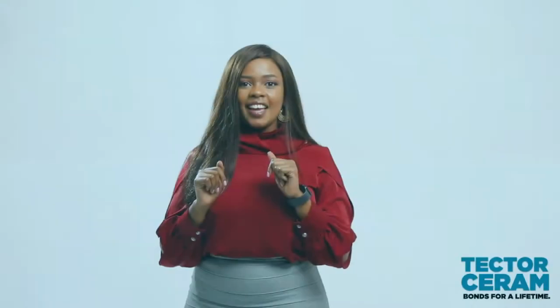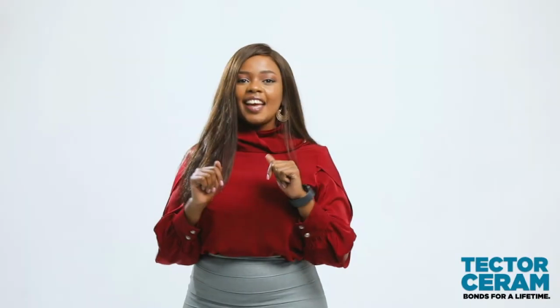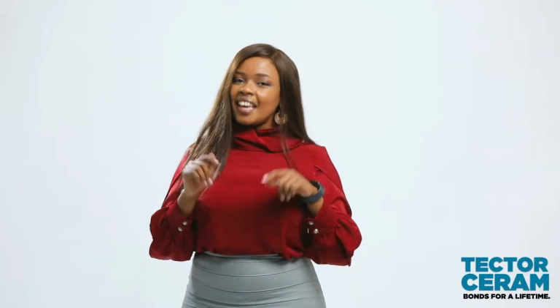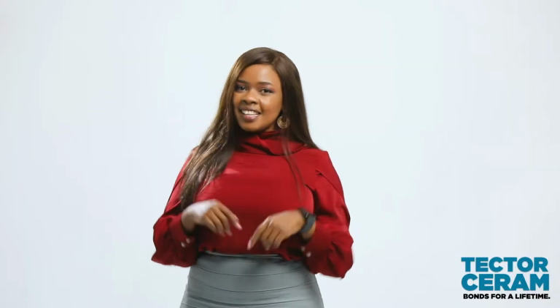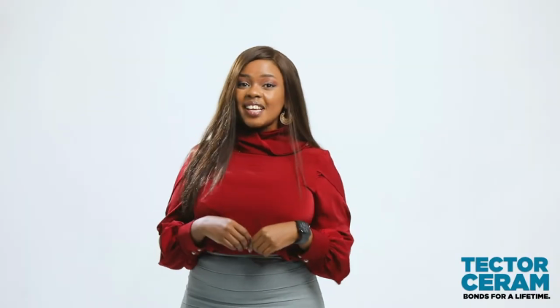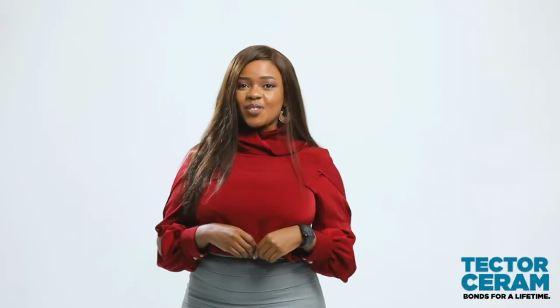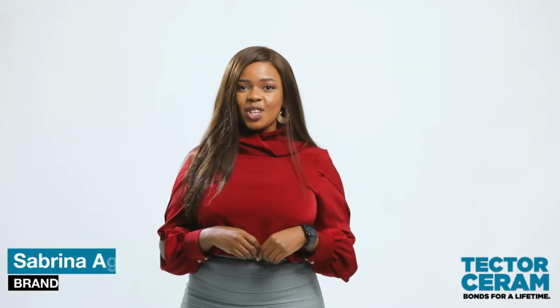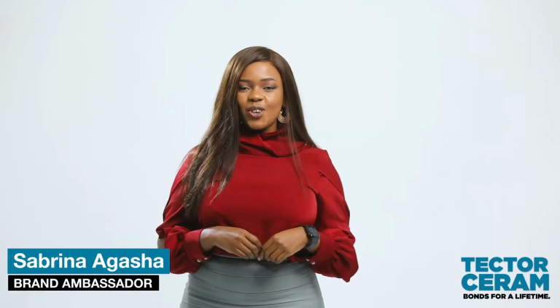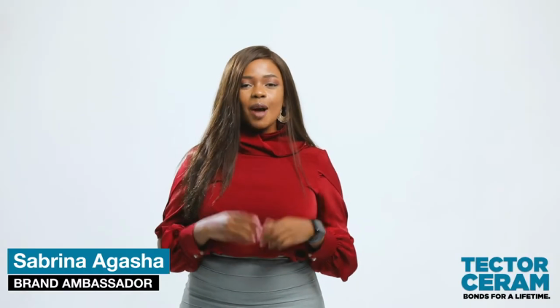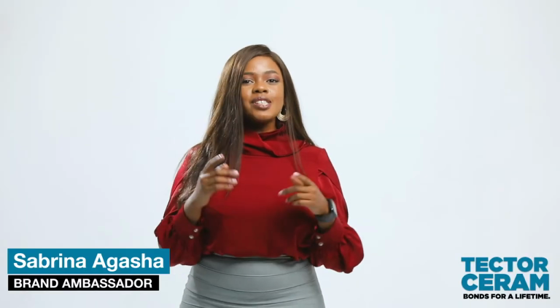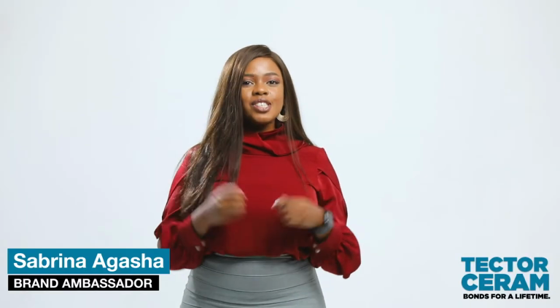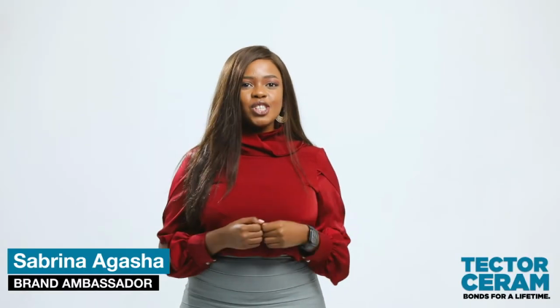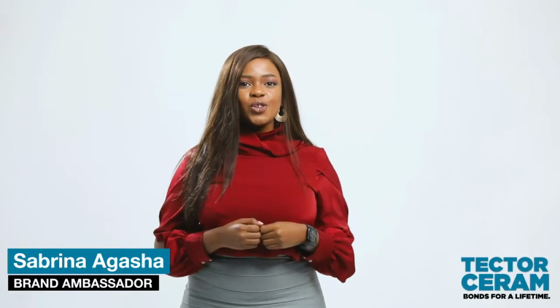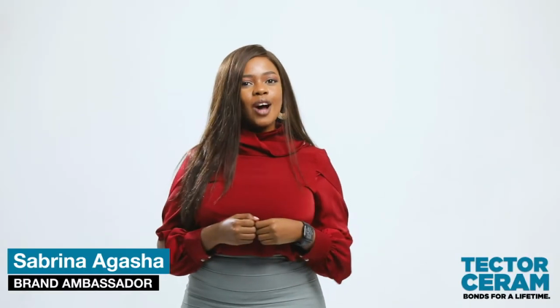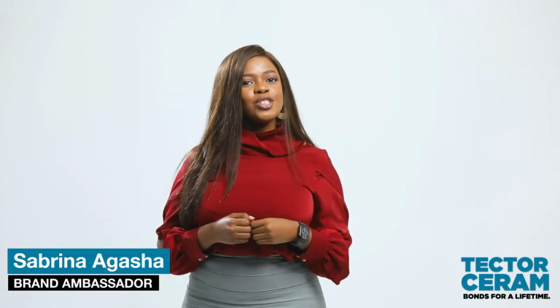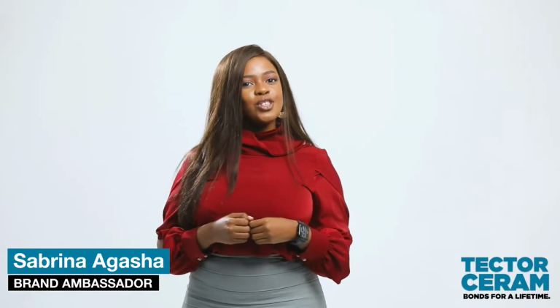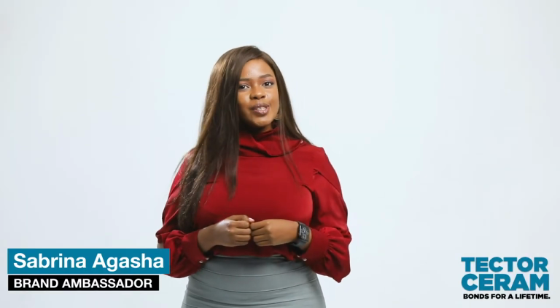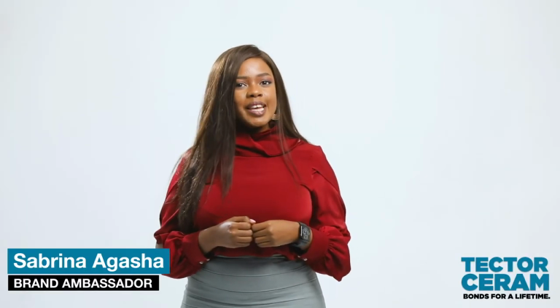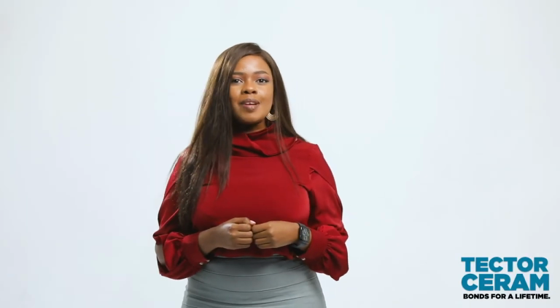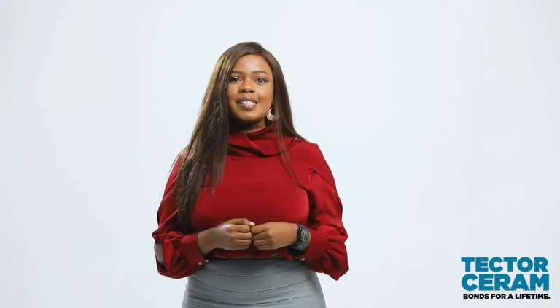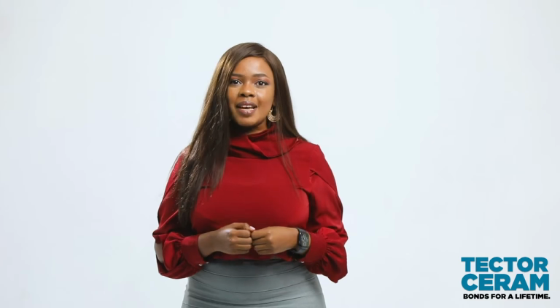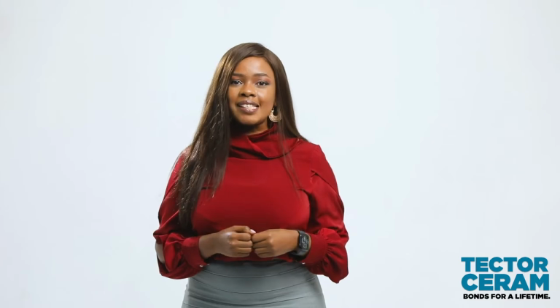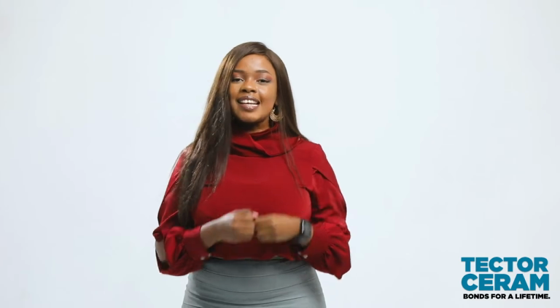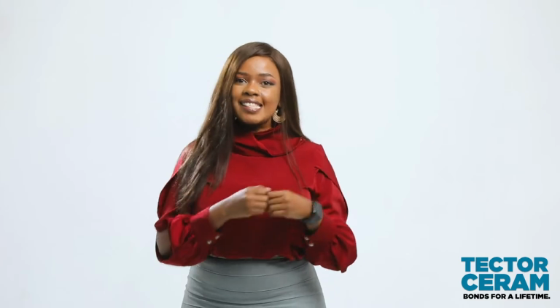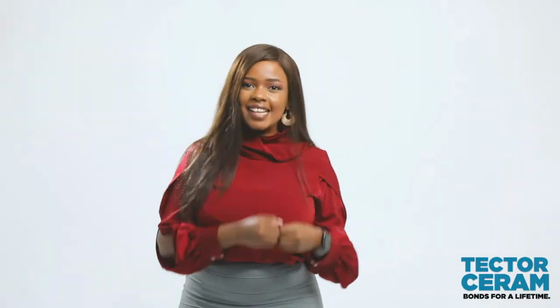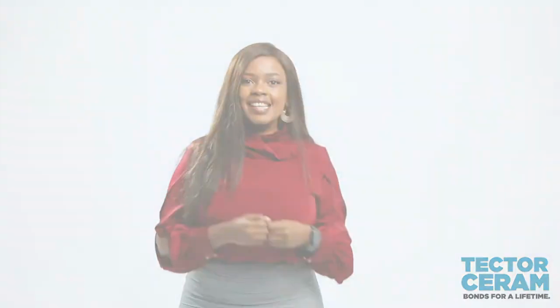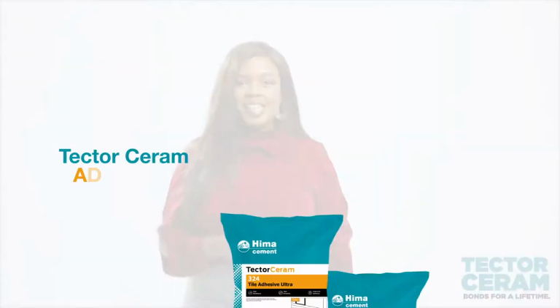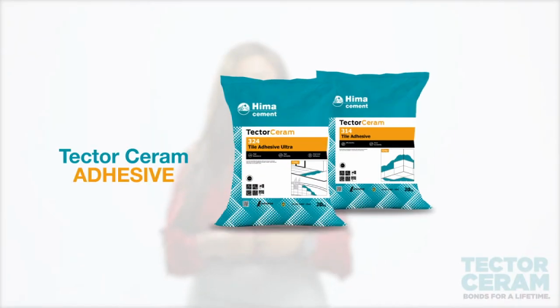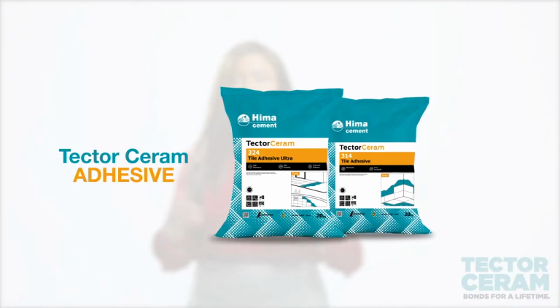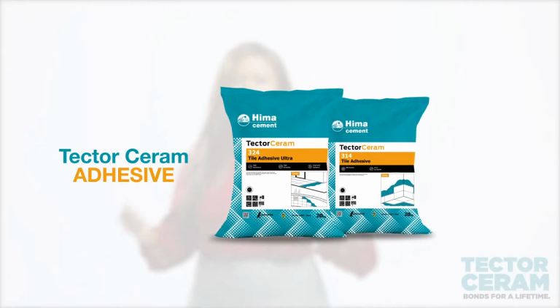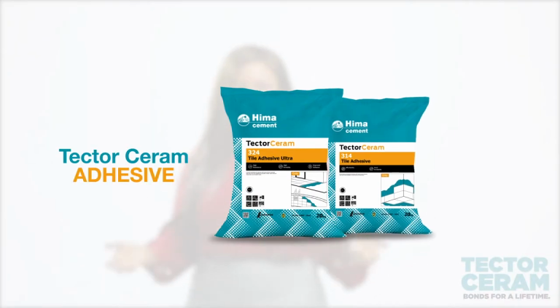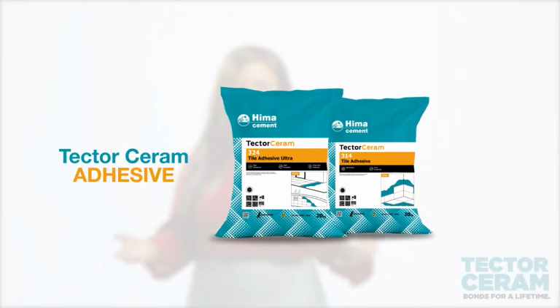In today's video, I'm going to teach you how to use Hema Cement's Tector Serum Adhesive.